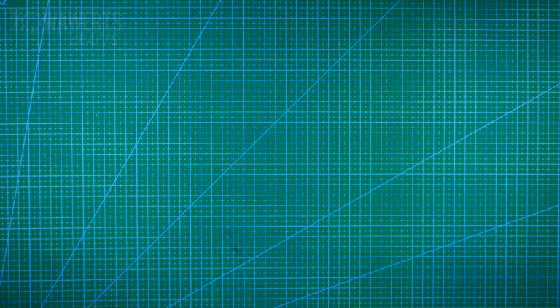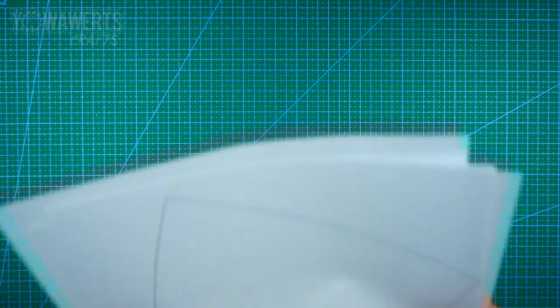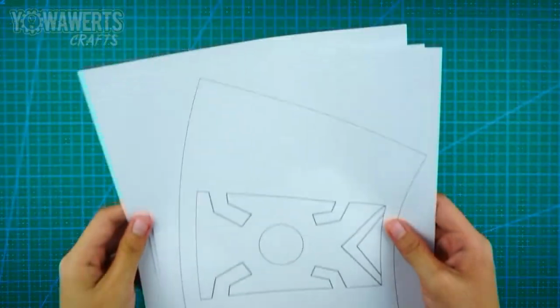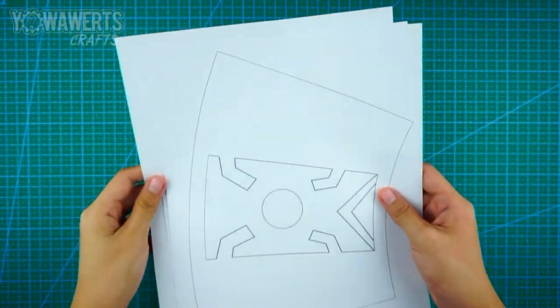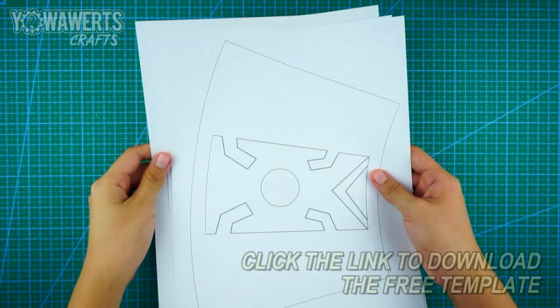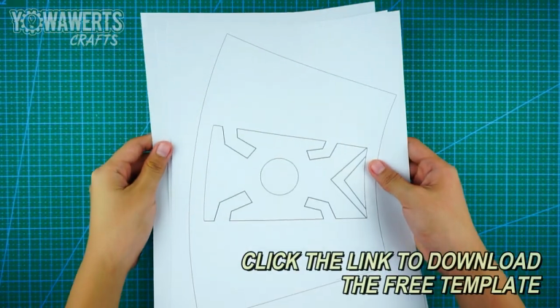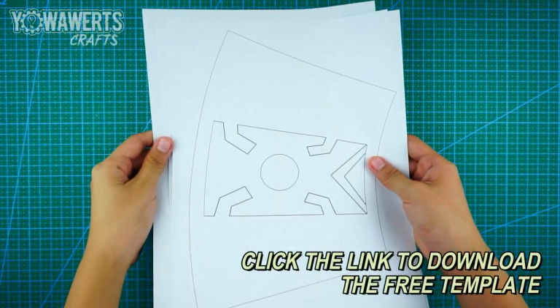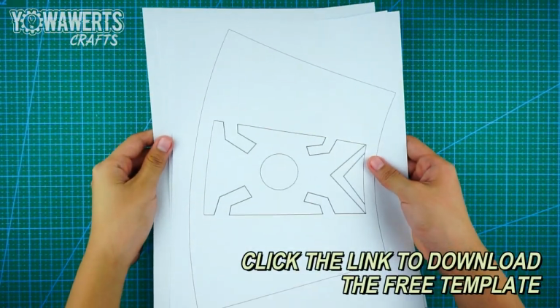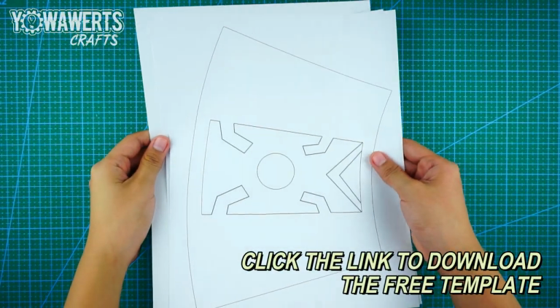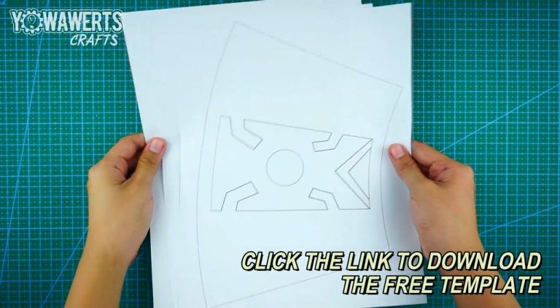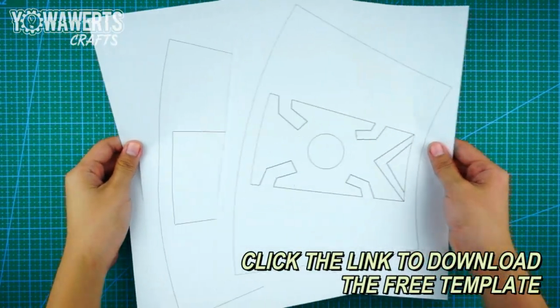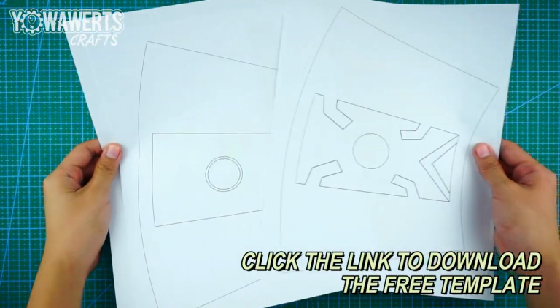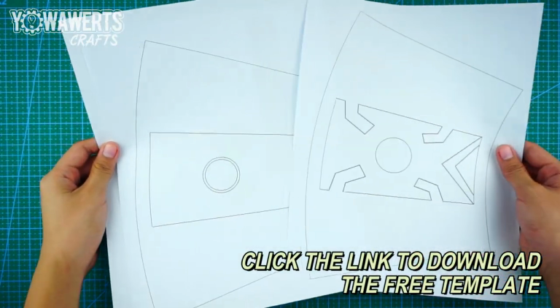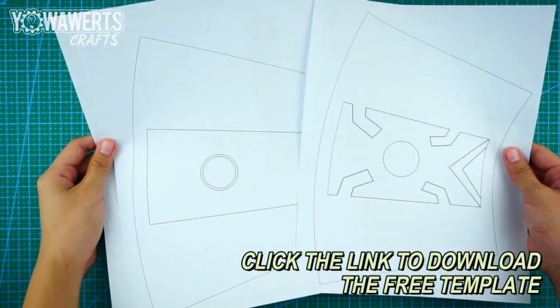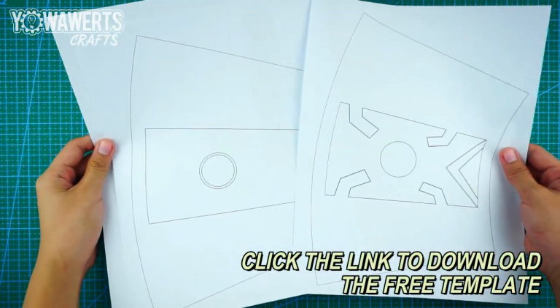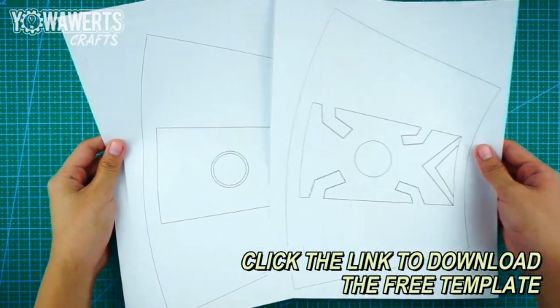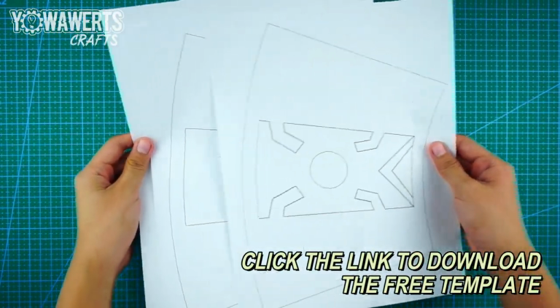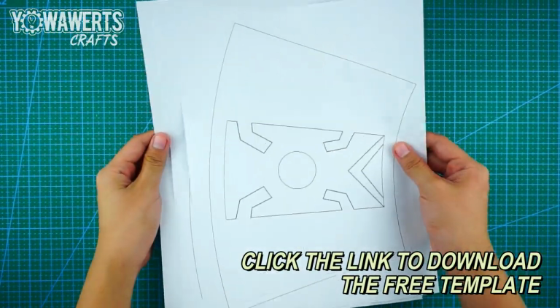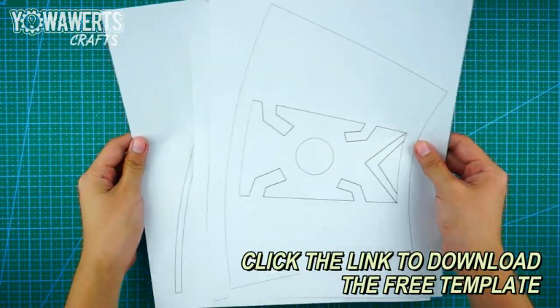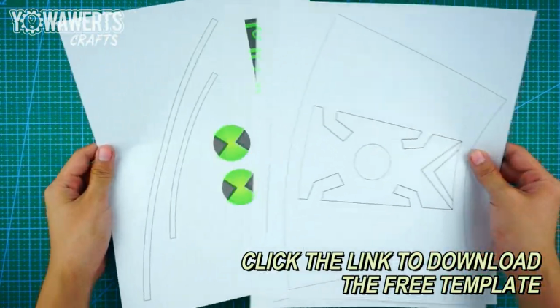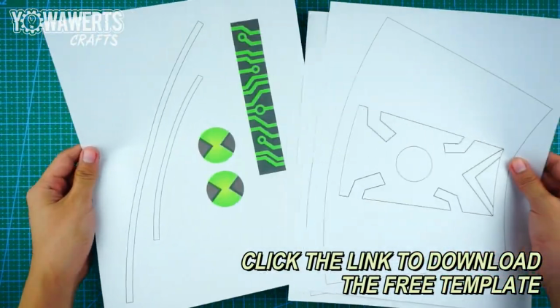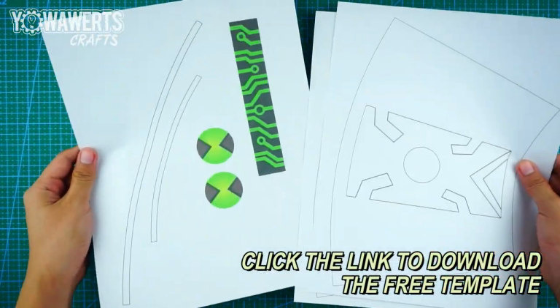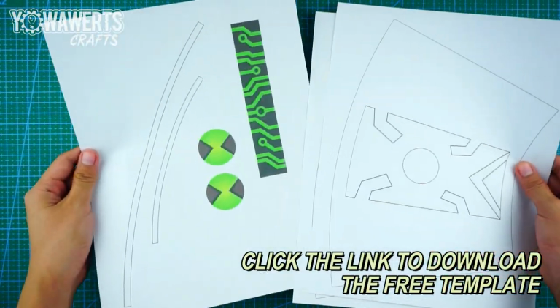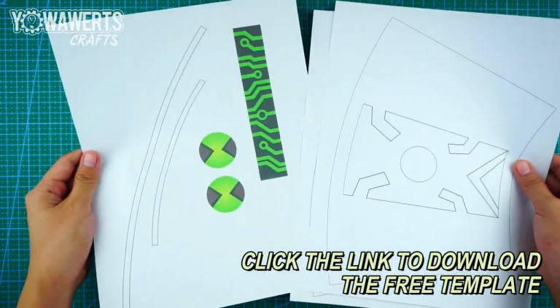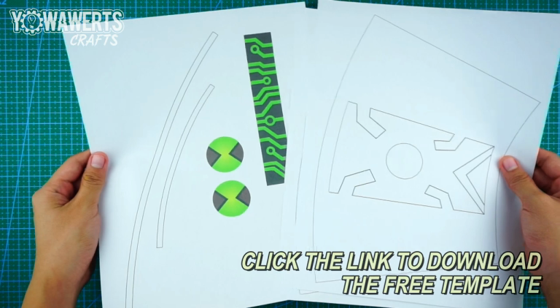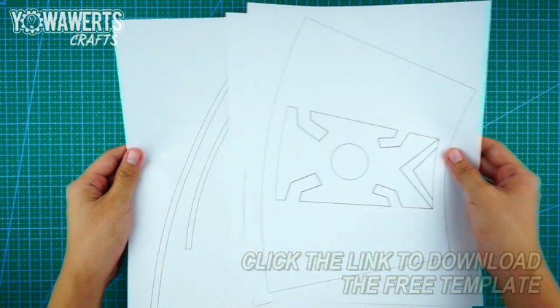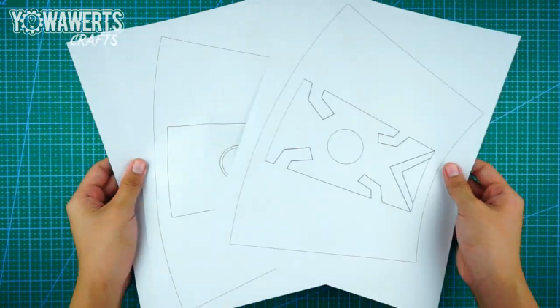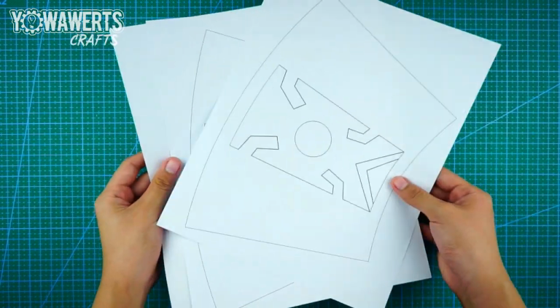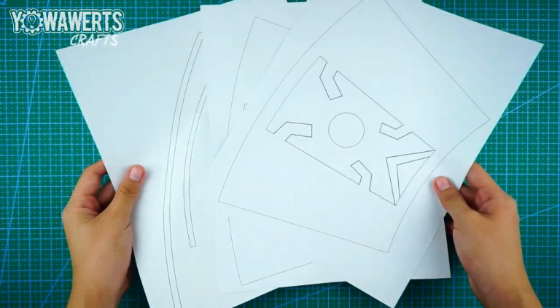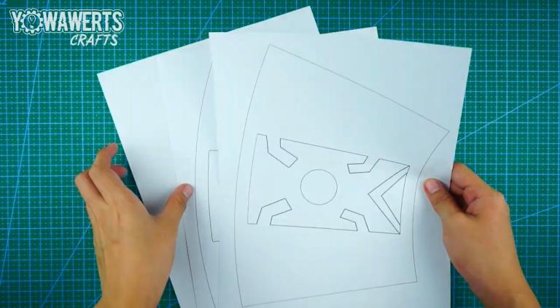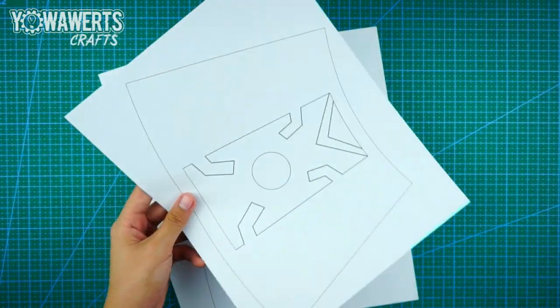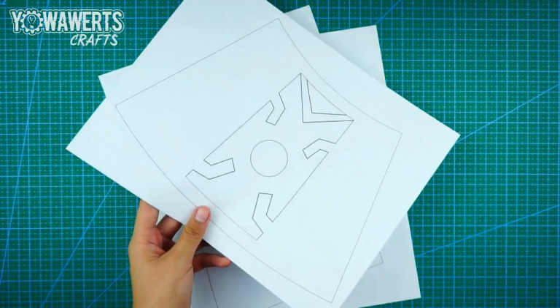First, print the template for this creation. Then, cut out all the pieces.